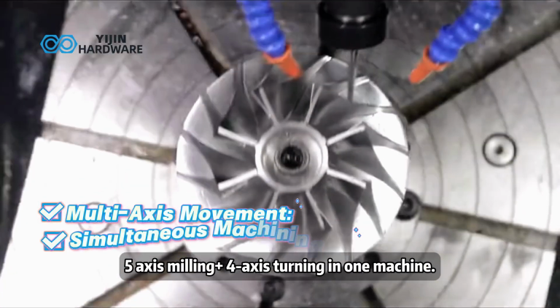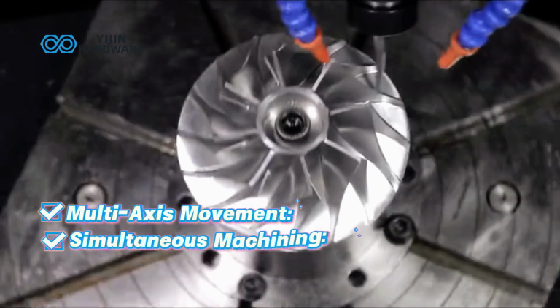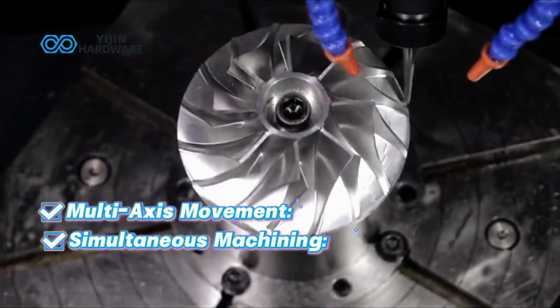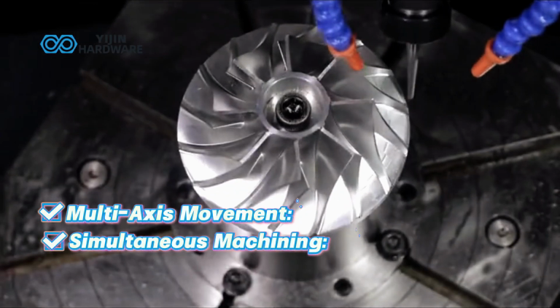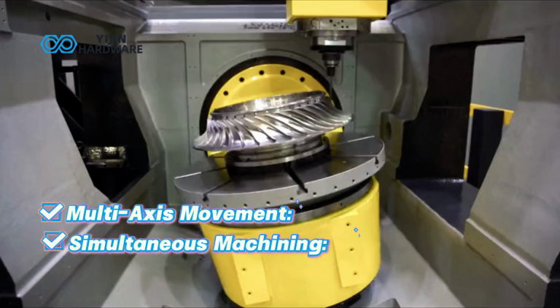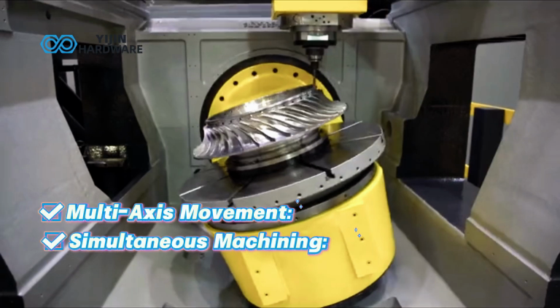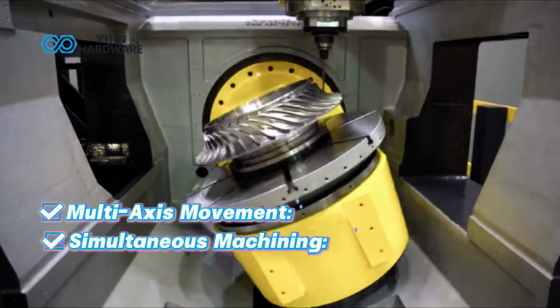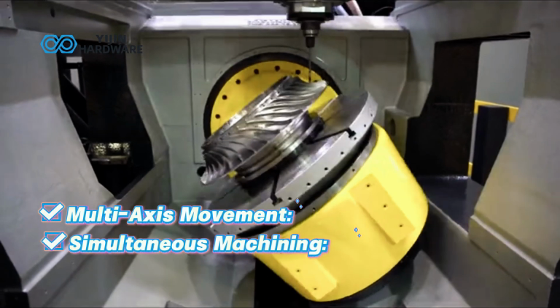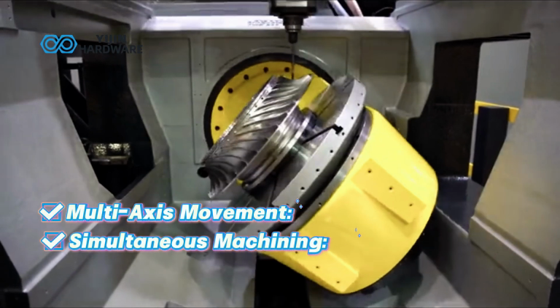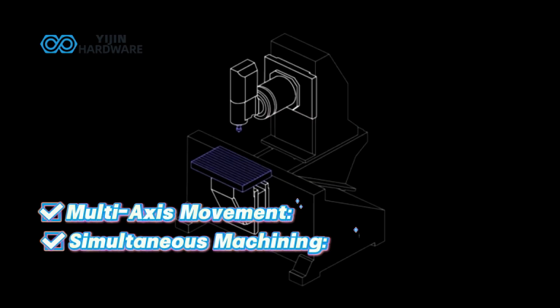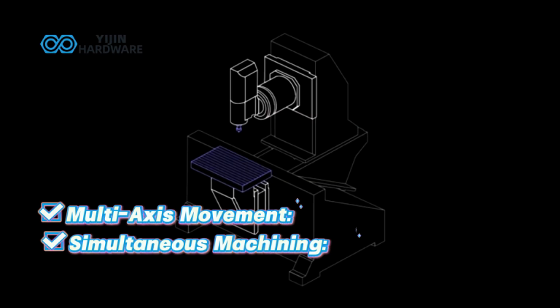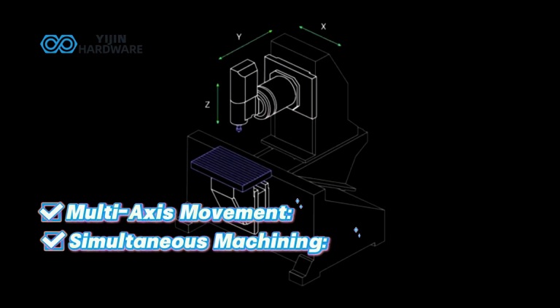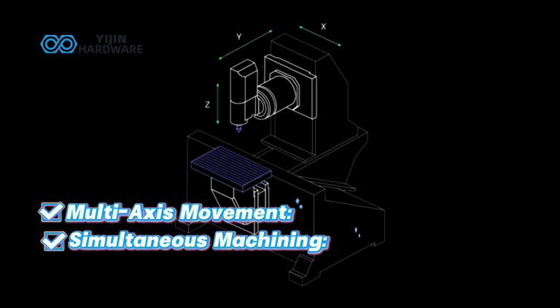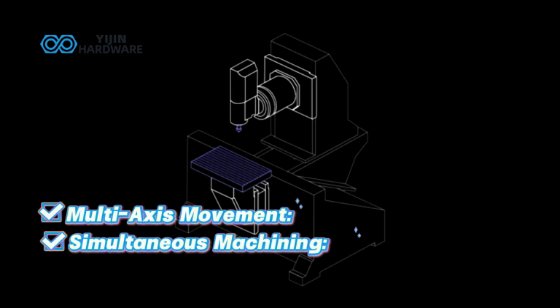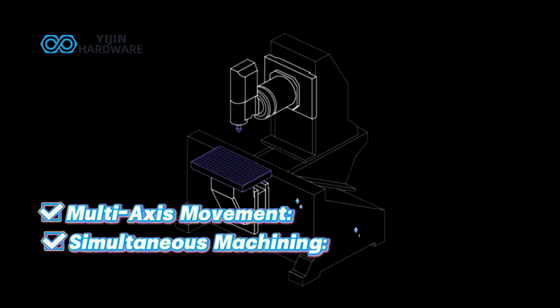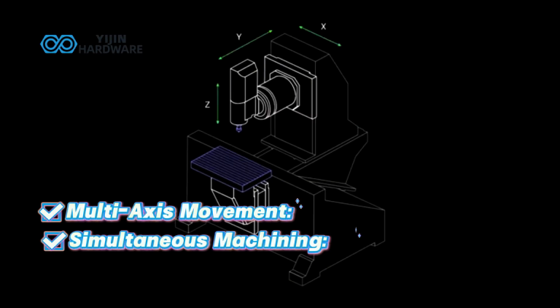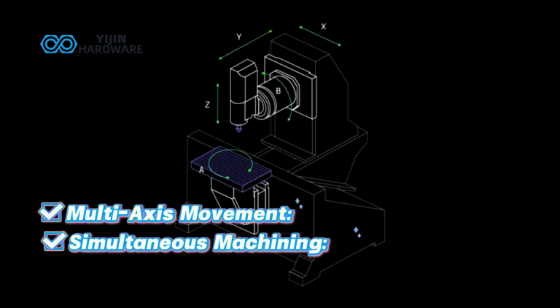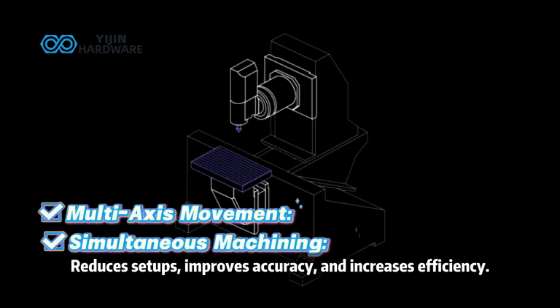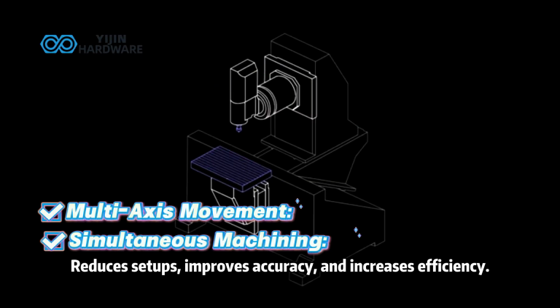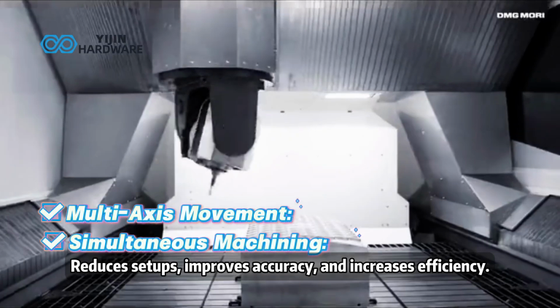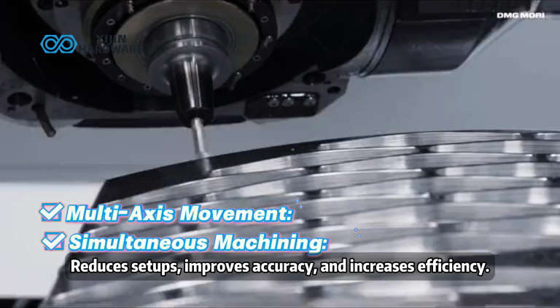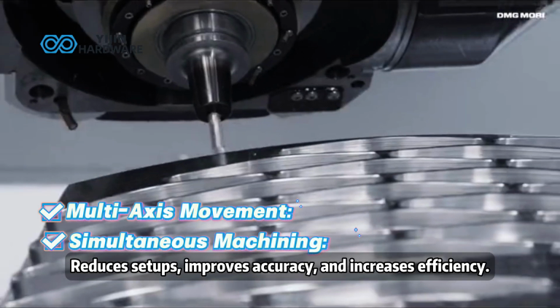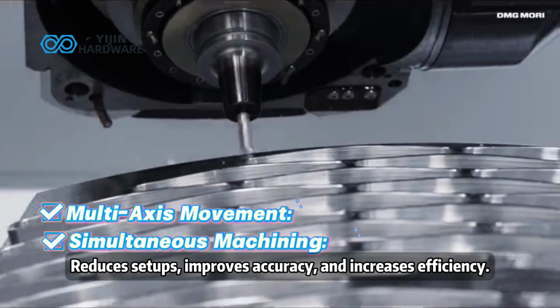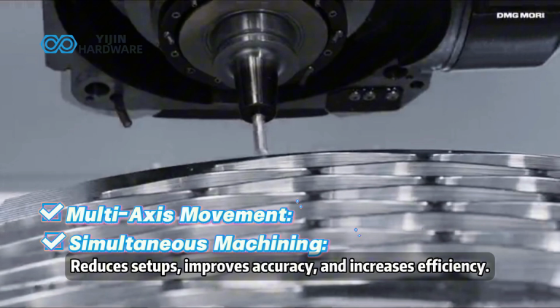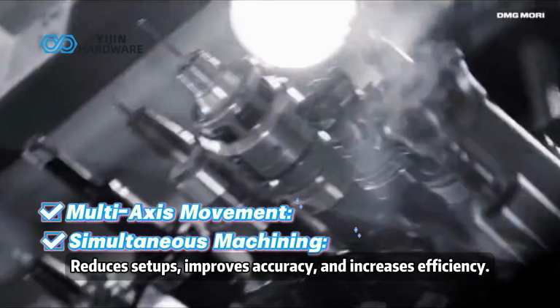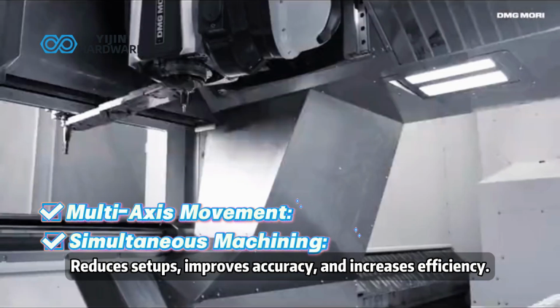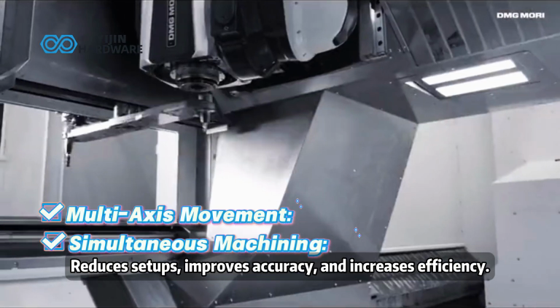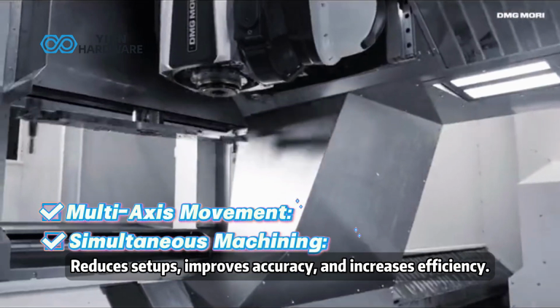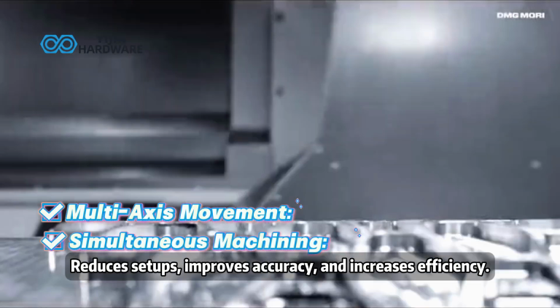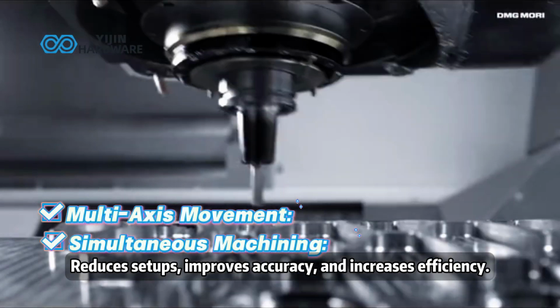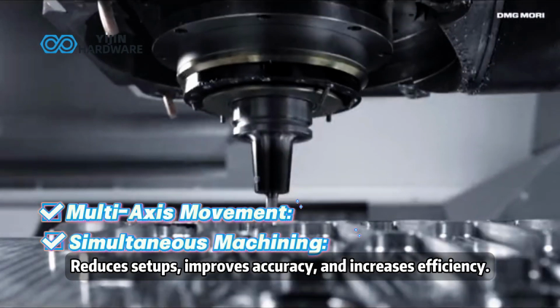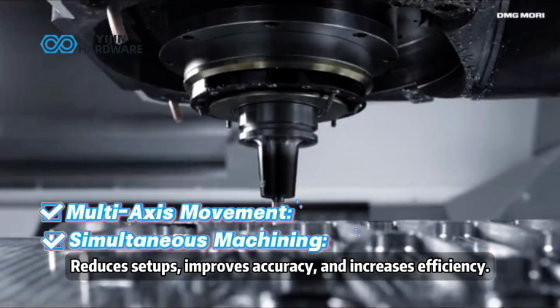Simultaneous machining reduces setups, improves accuracy, and increases efficiency.